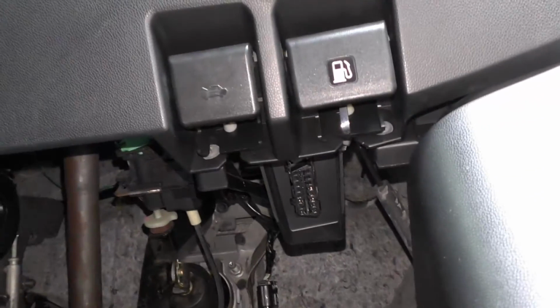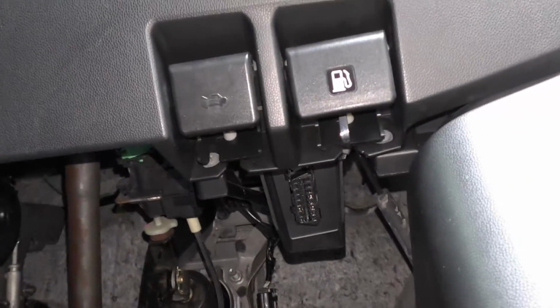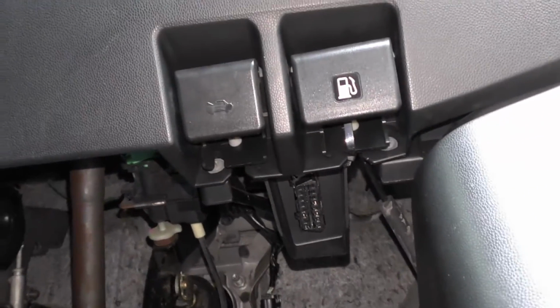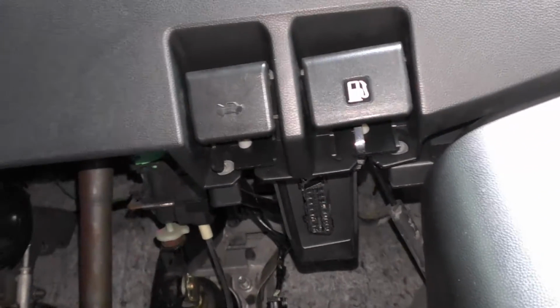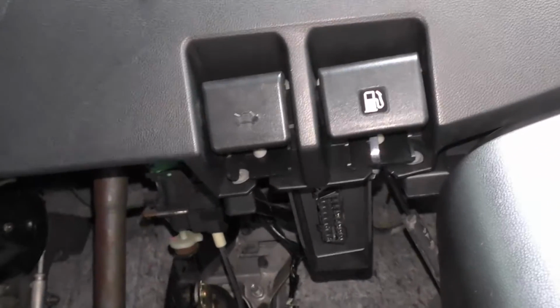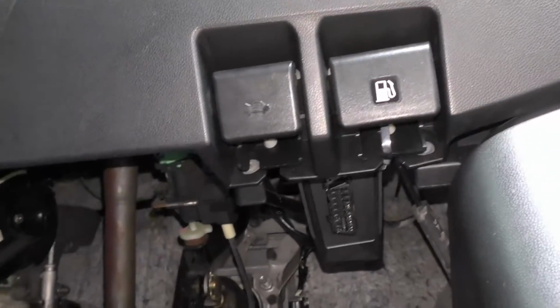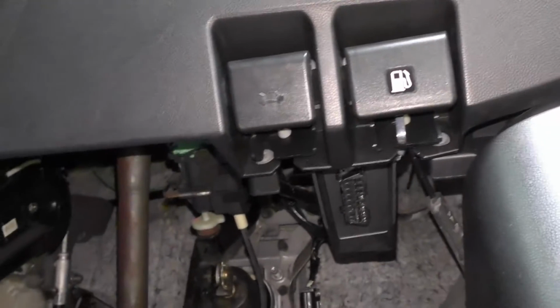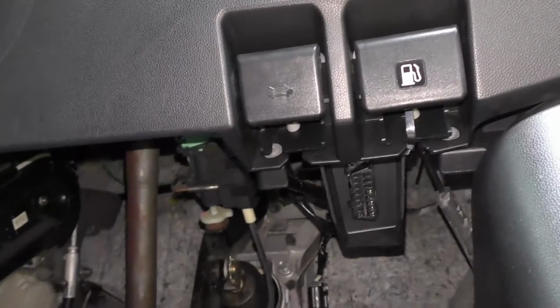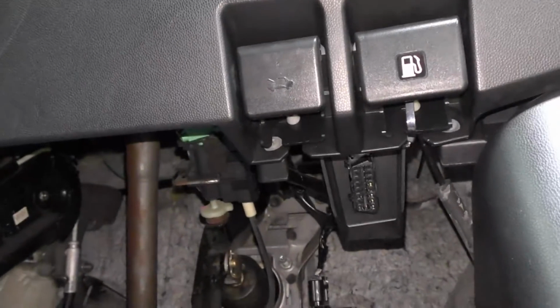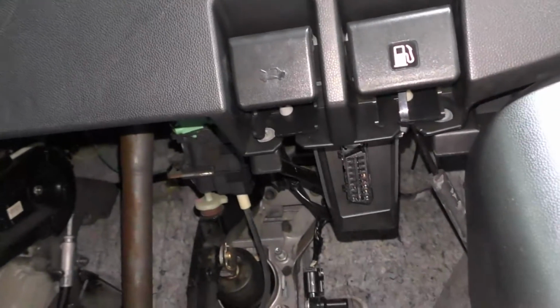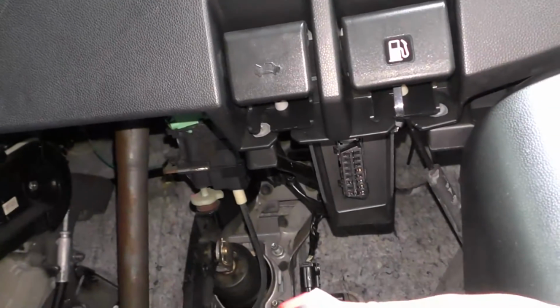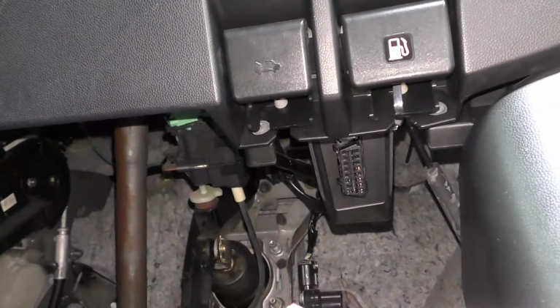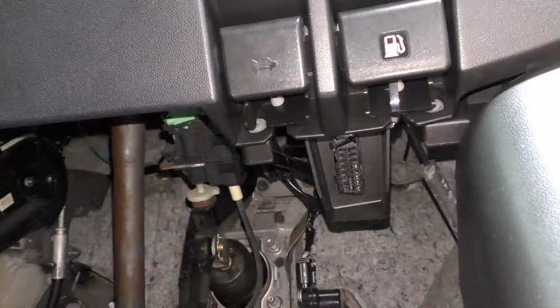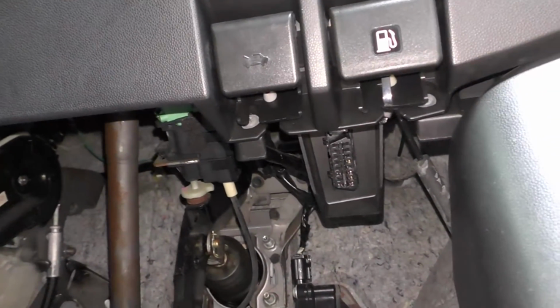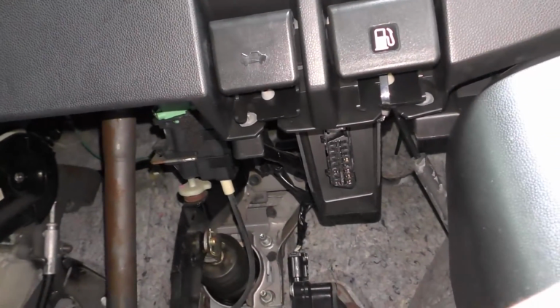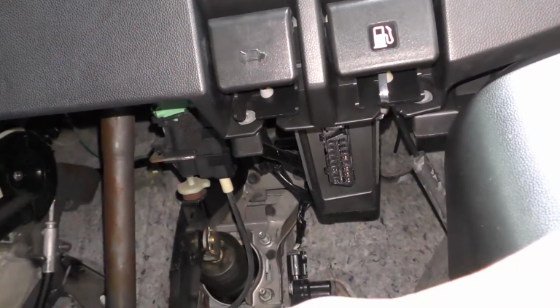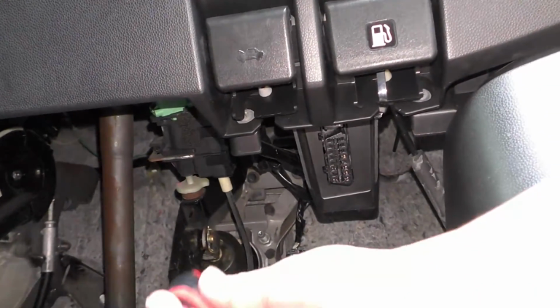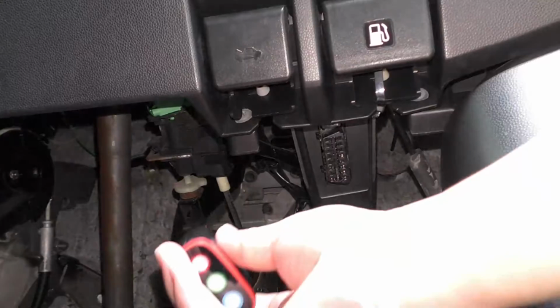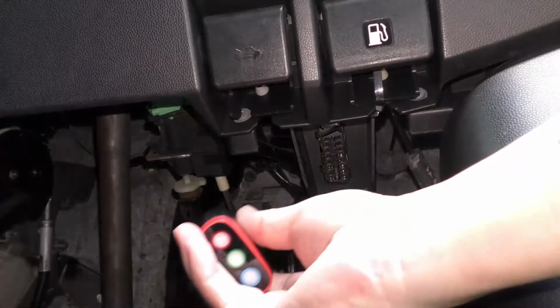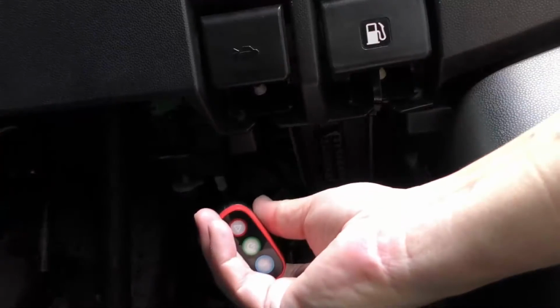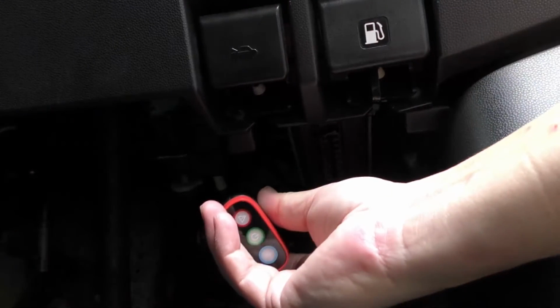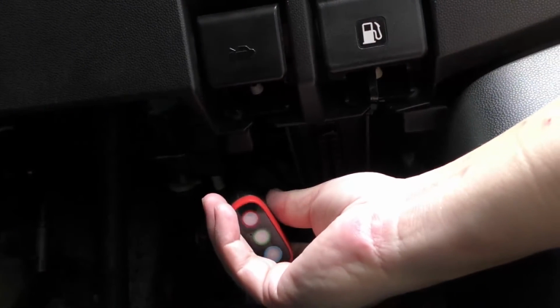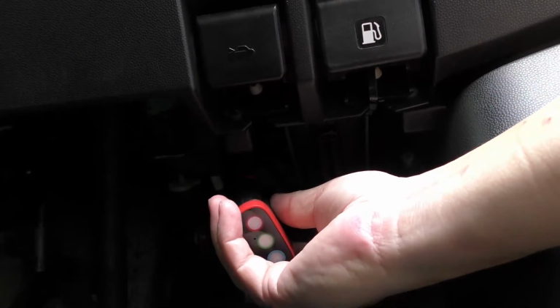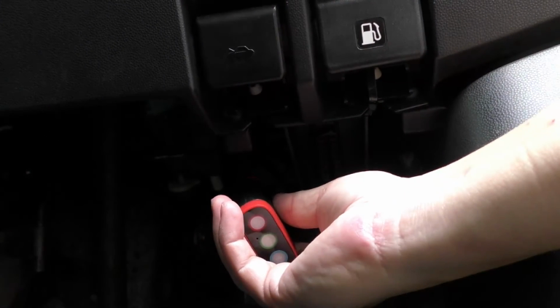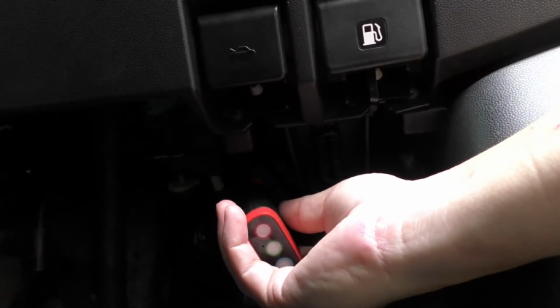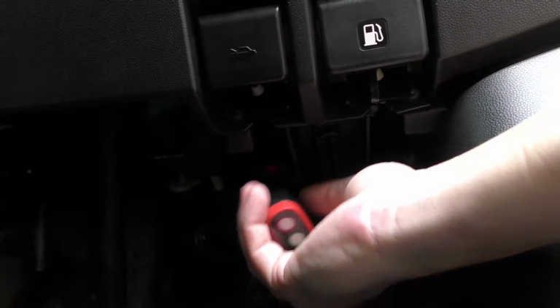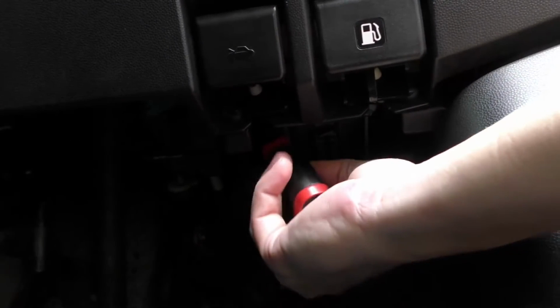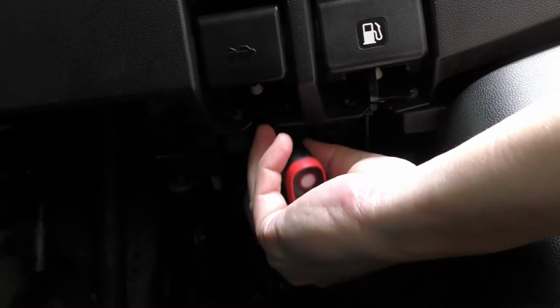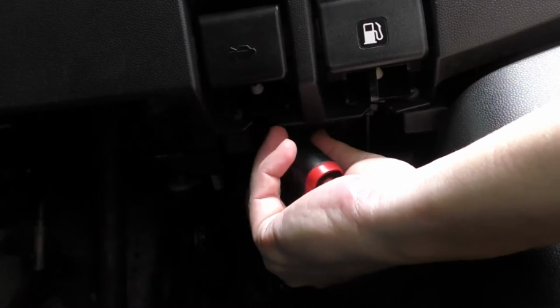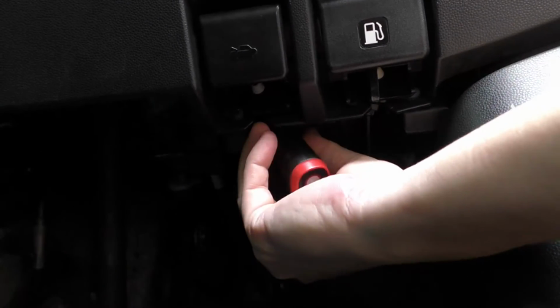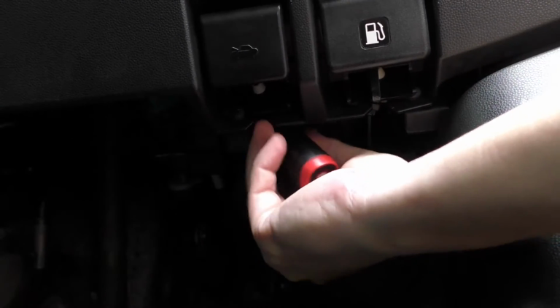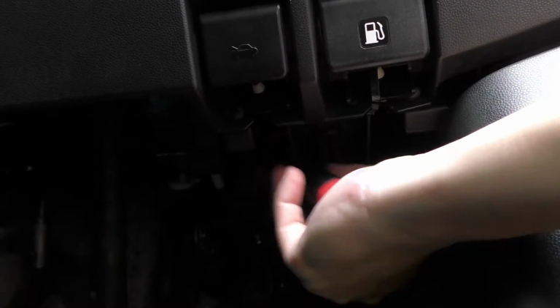All right, let's find the OBD port under the dash here and plug this scanner in. We're going to see what's up with those dashboard lights.